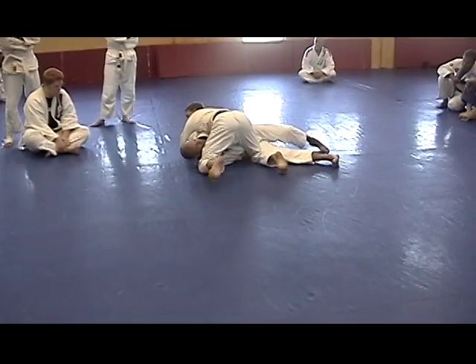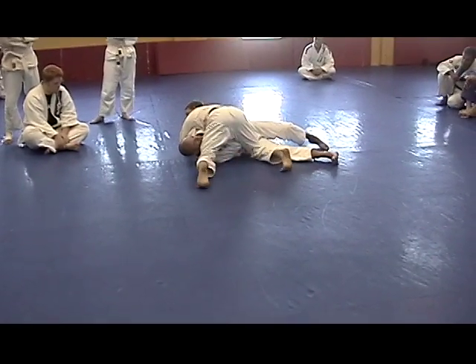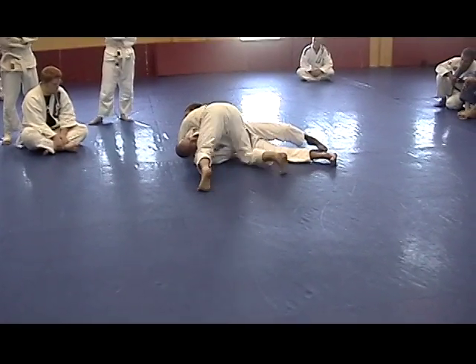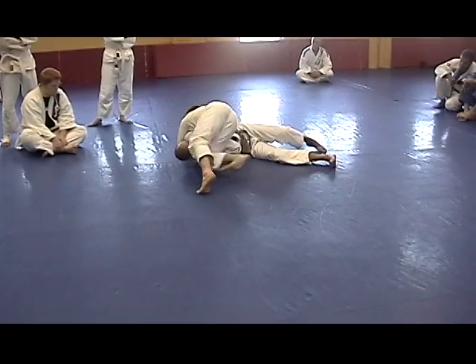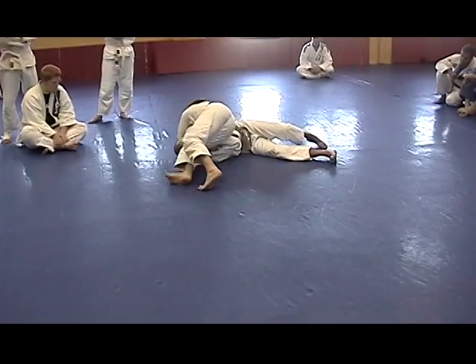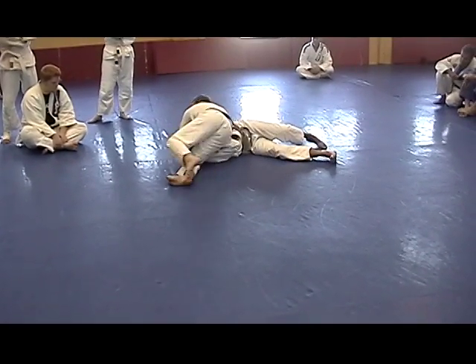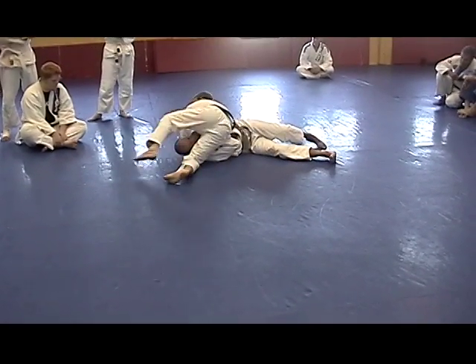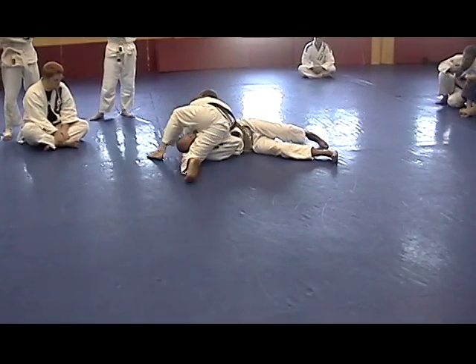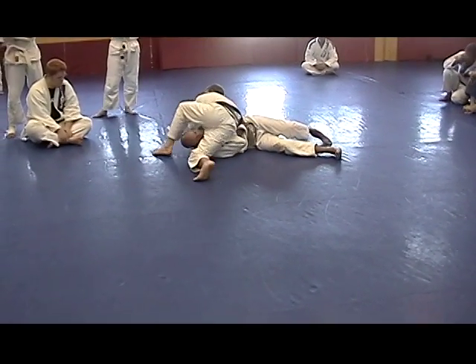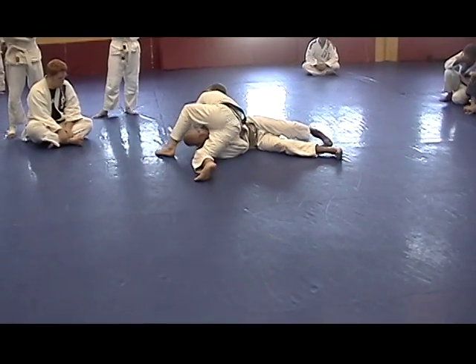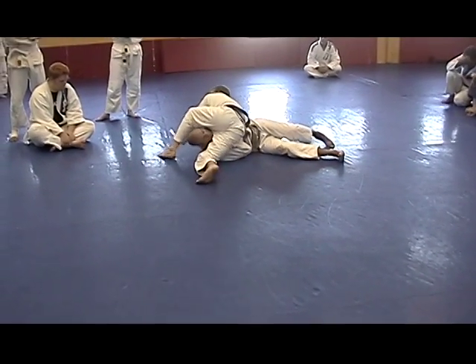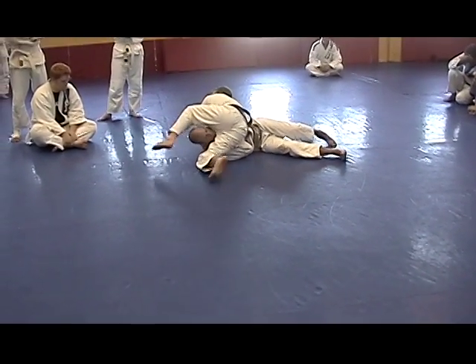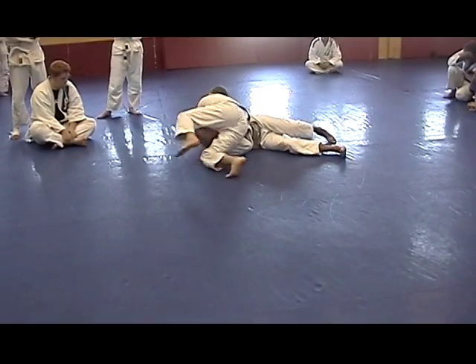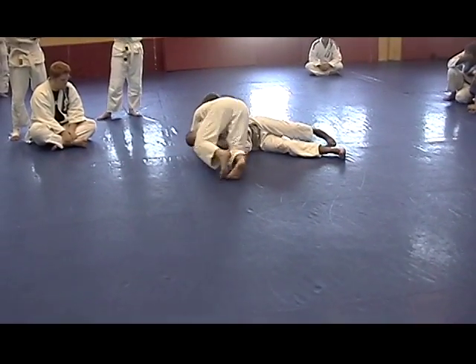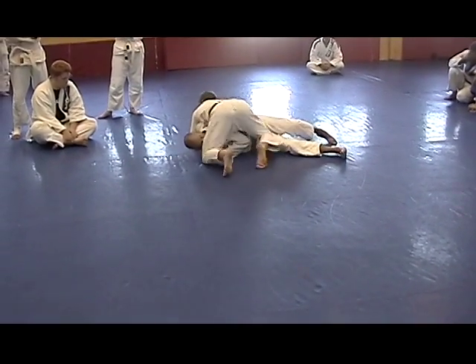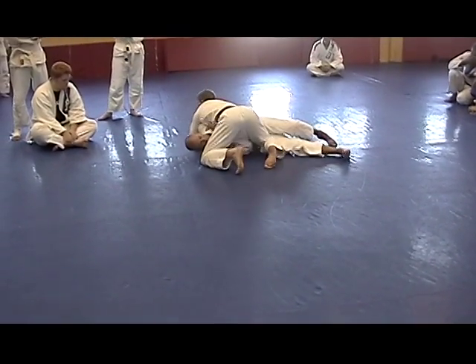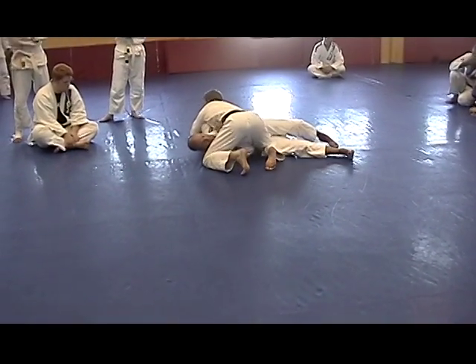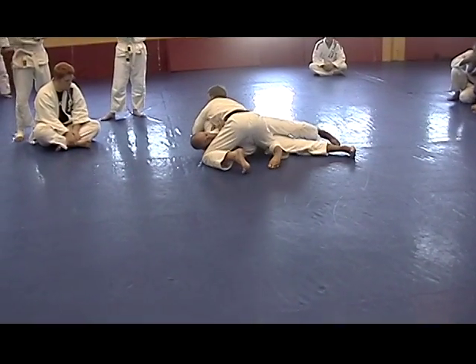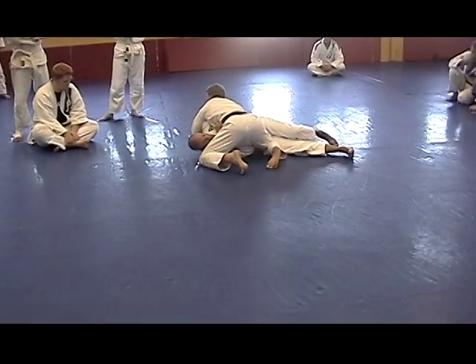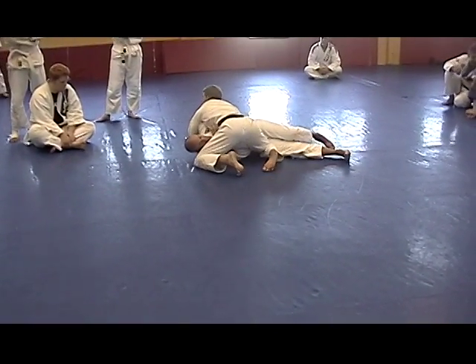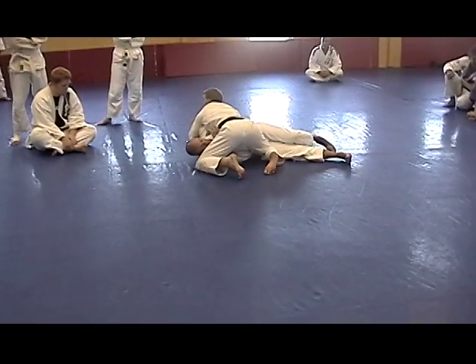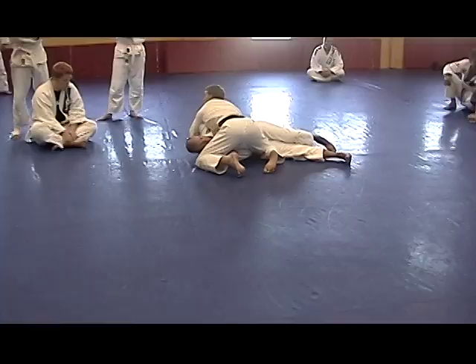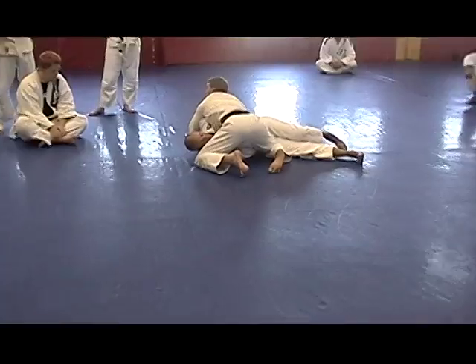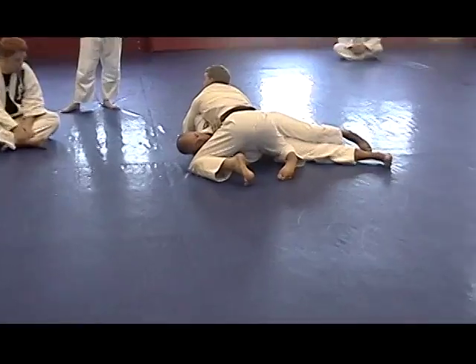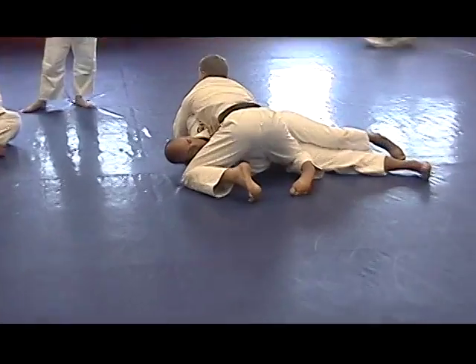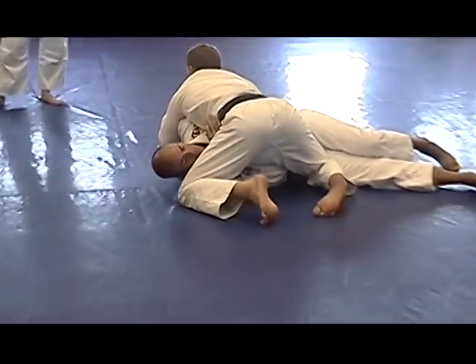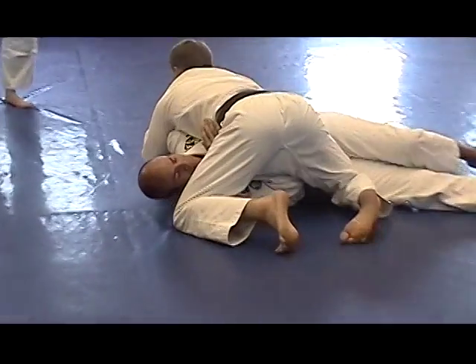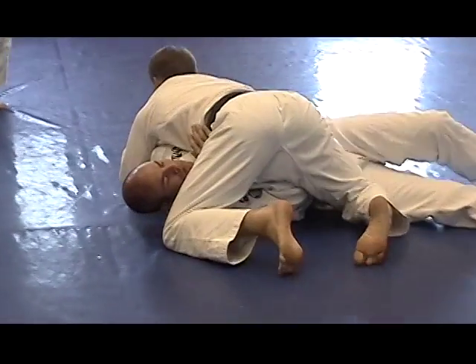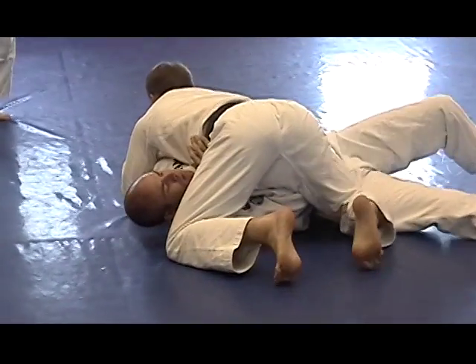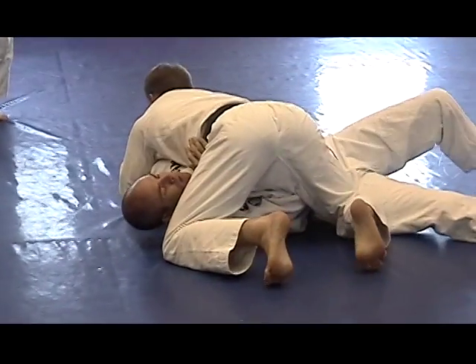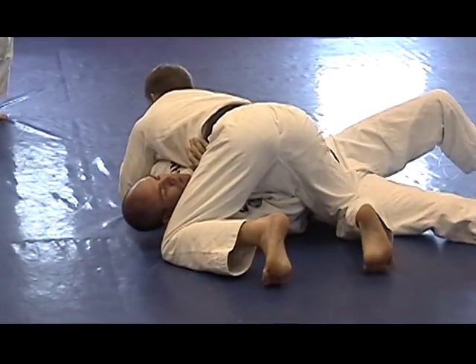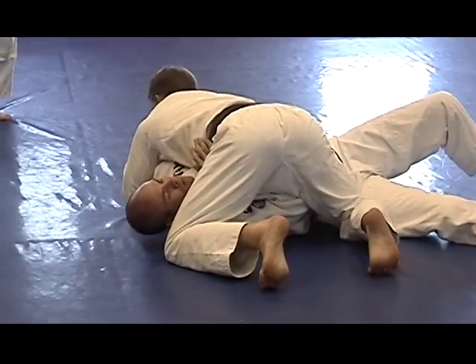Now from there, it's going to be easy to get the lock because your pants are already on the ground. From there, it's just the basic lock.